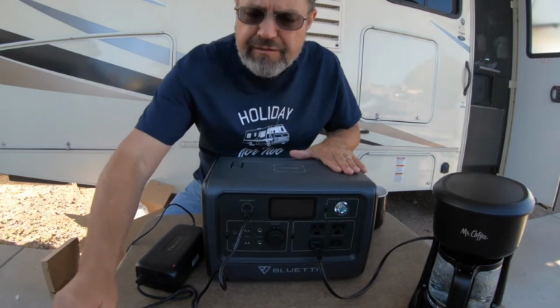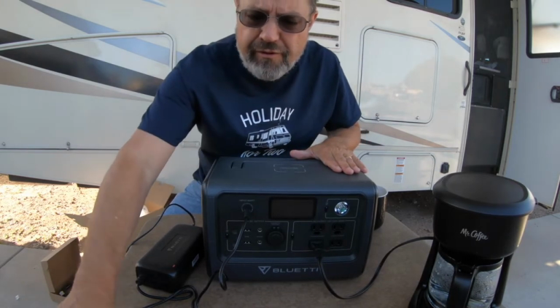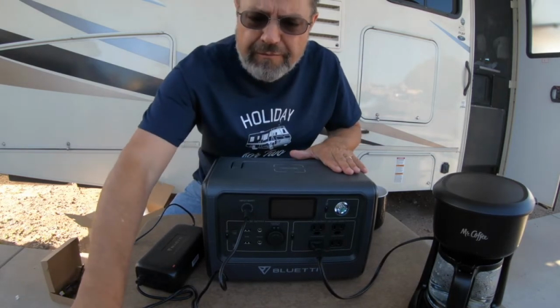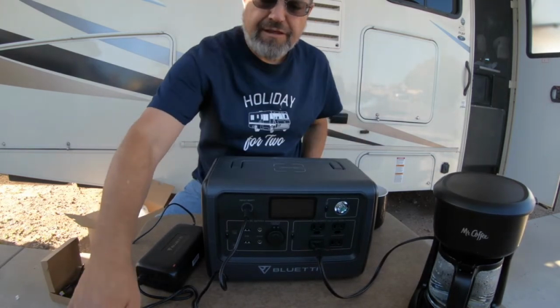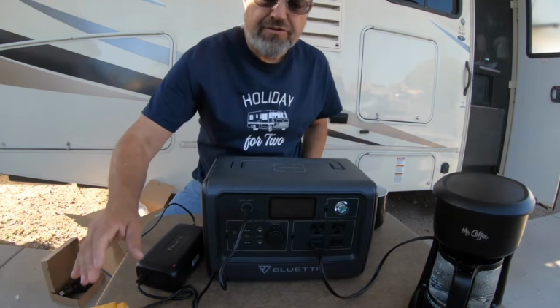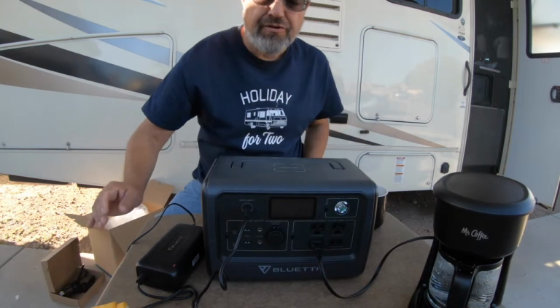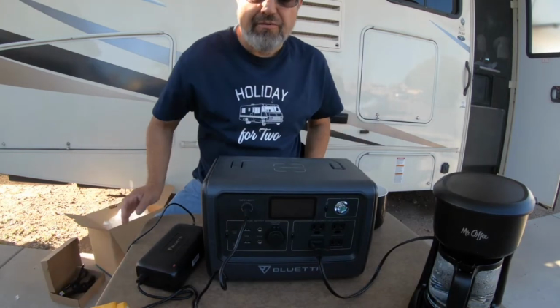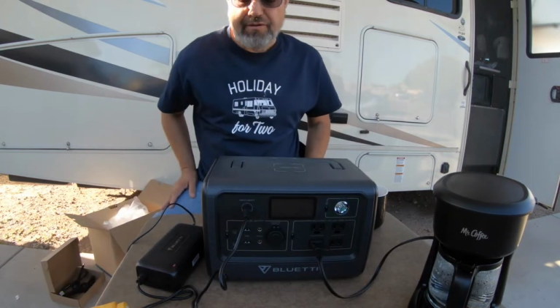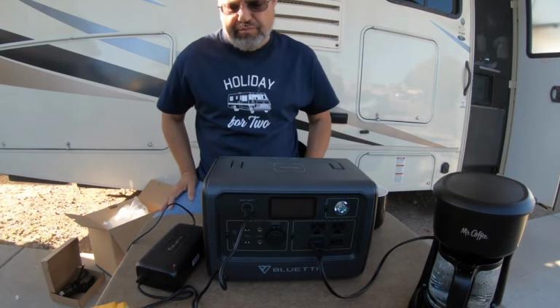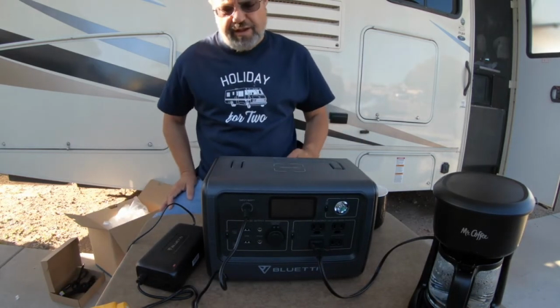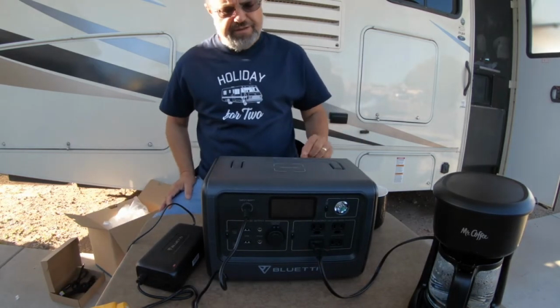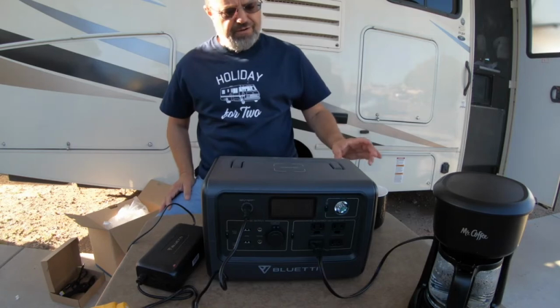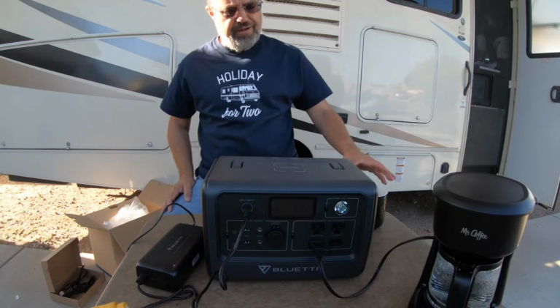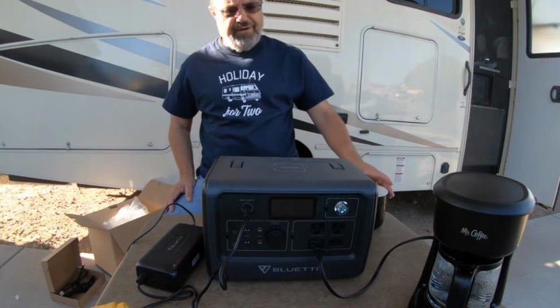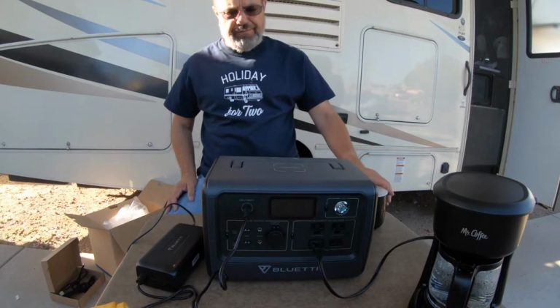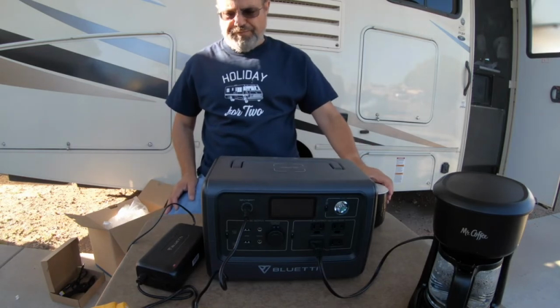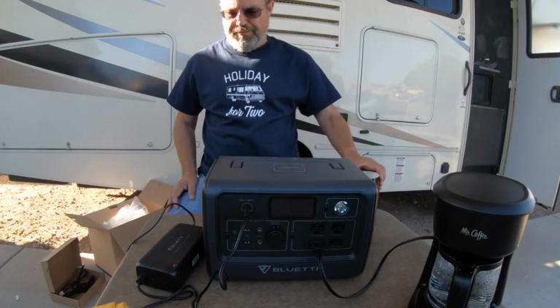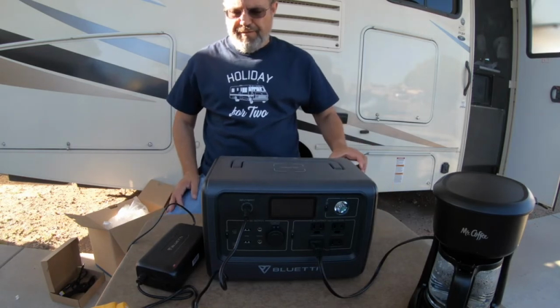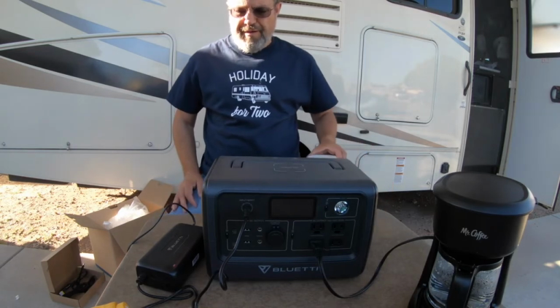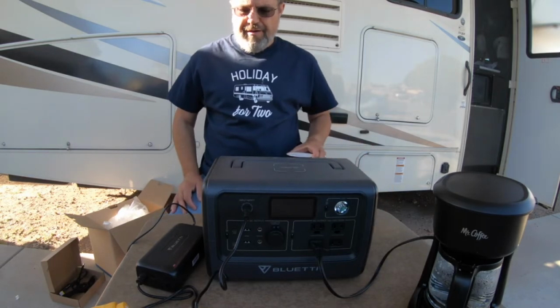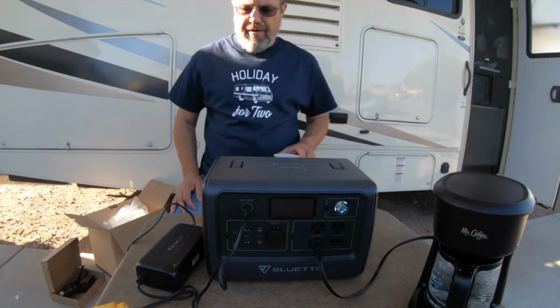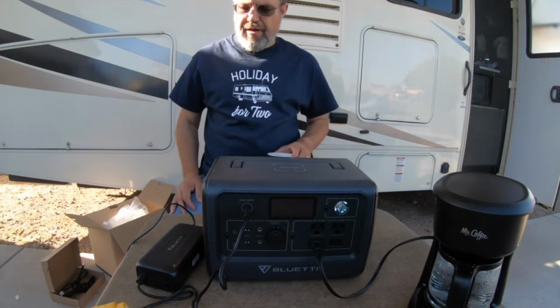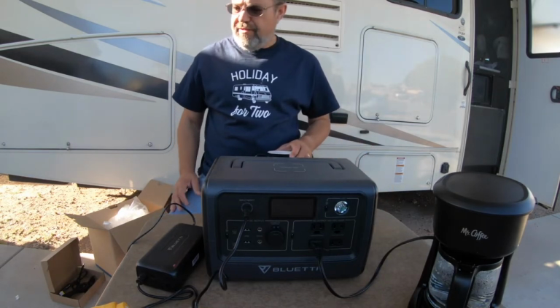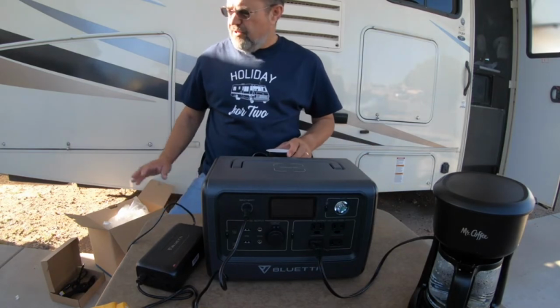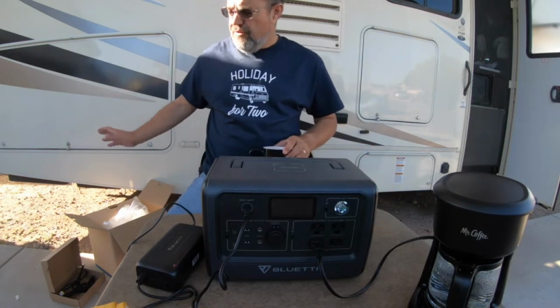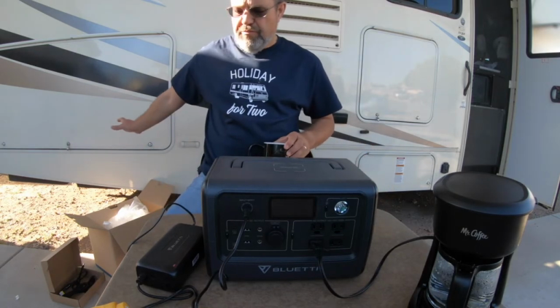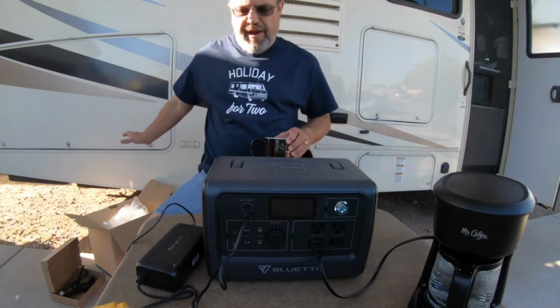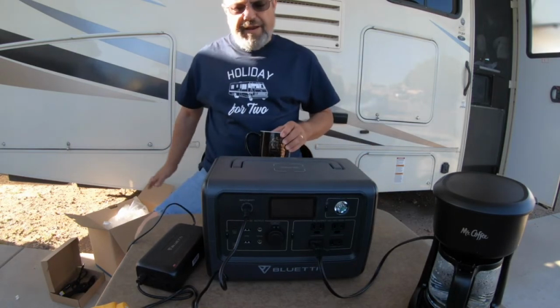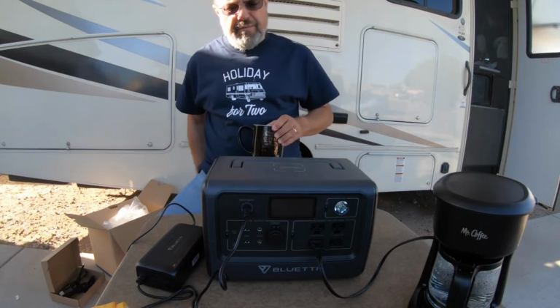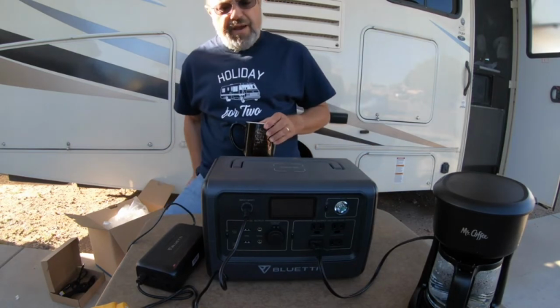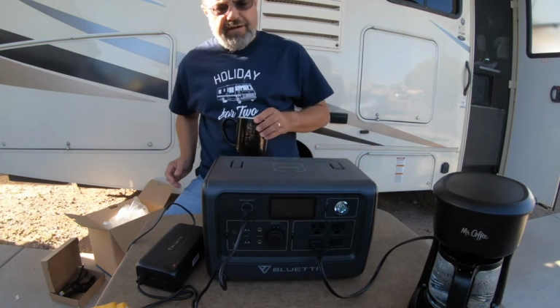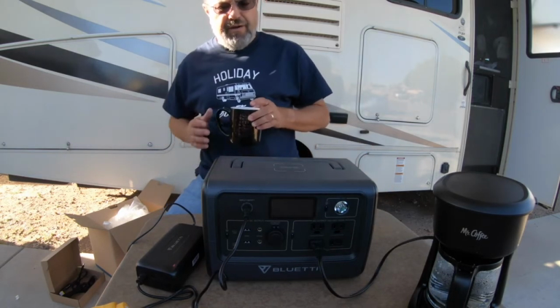I've heard people complain about the noise from the power brick - it has a little fan on it that makes the noise. Right now it's pulling in 180 watts from the AC power brick and putting out 582 watts to the coffee pot. Looks like my coffee's almost ready. I'm really happy with this. I'm going to fully charge this up - I've got plans for it.